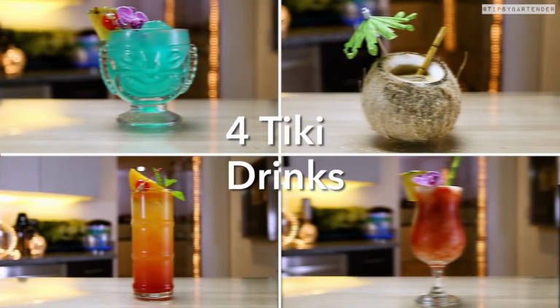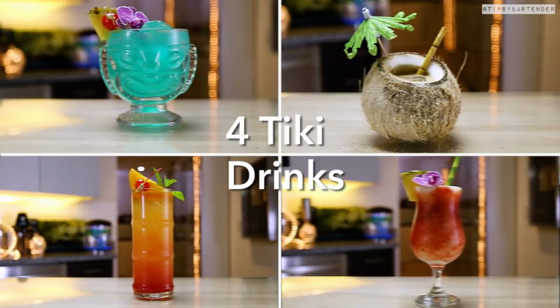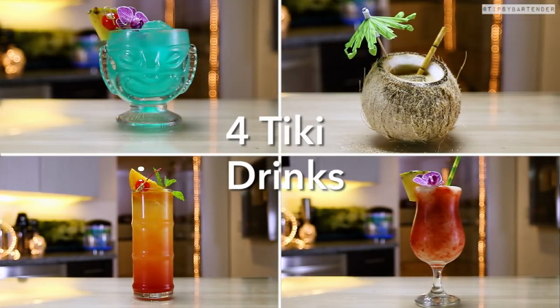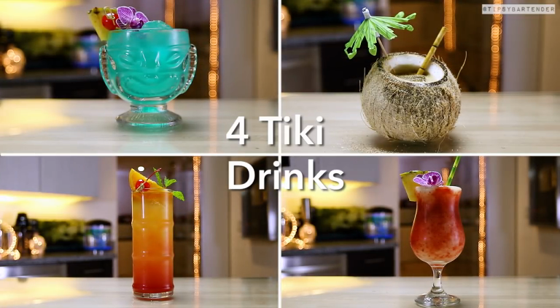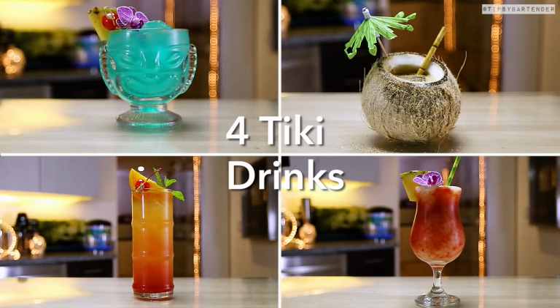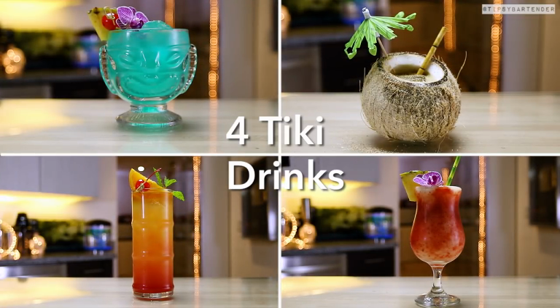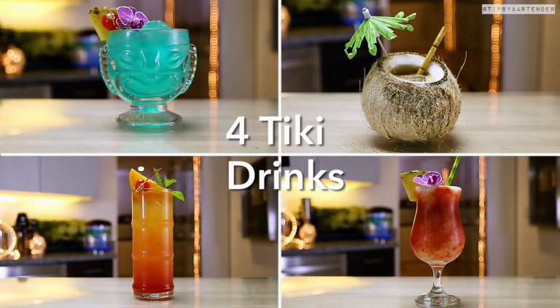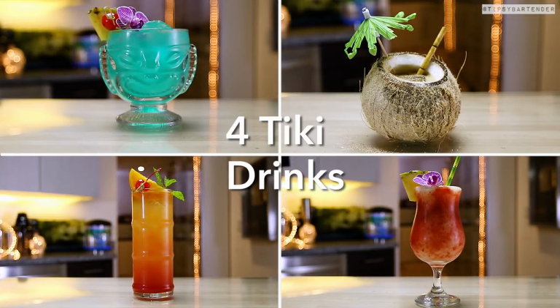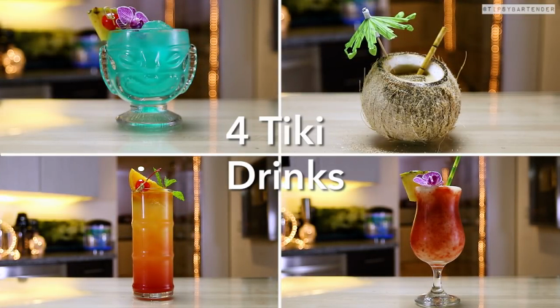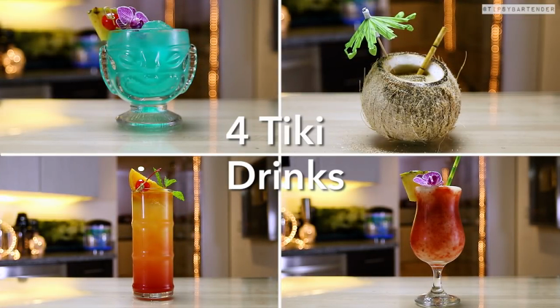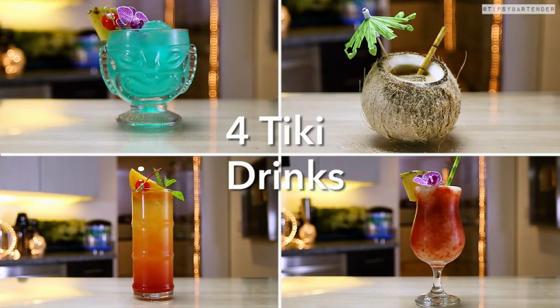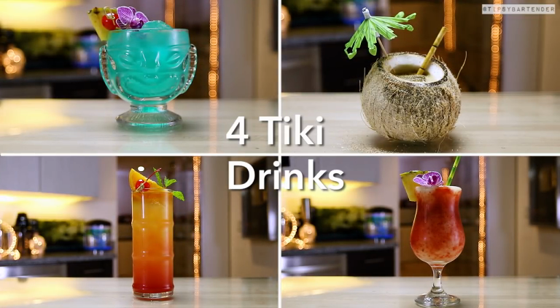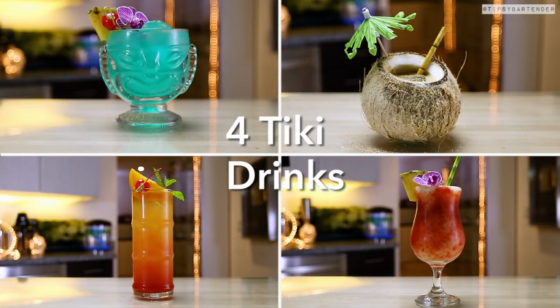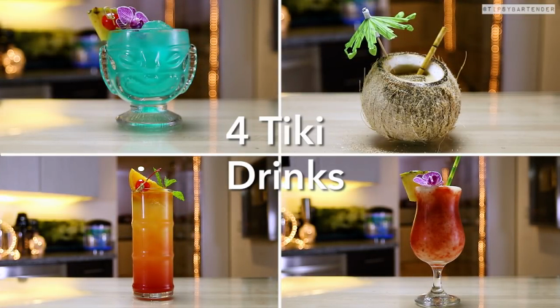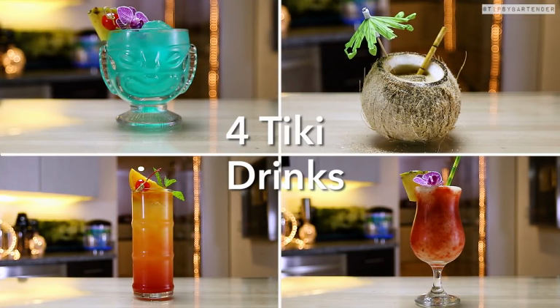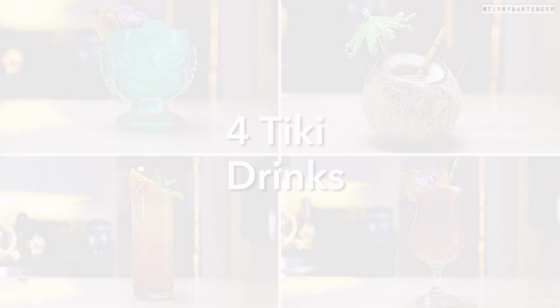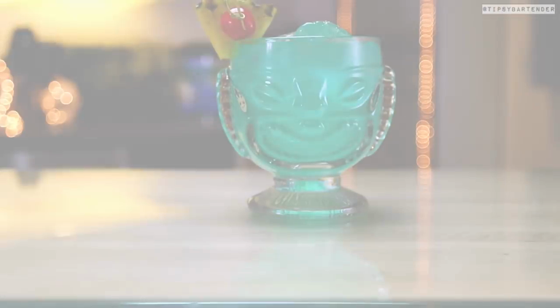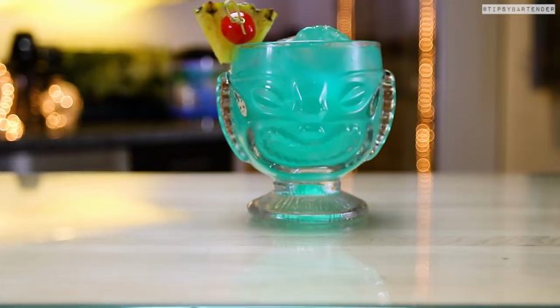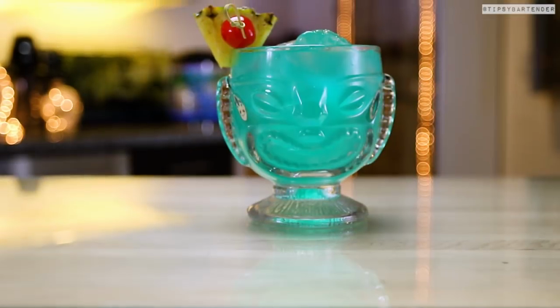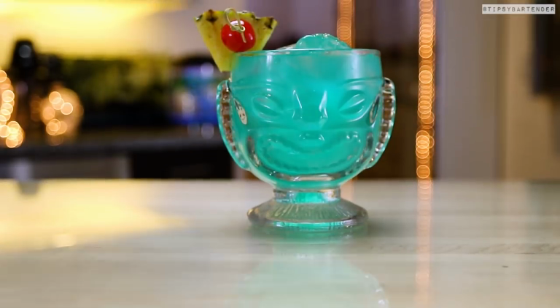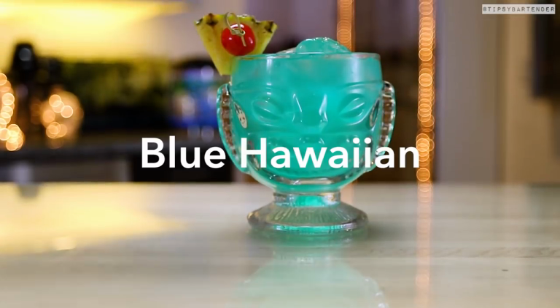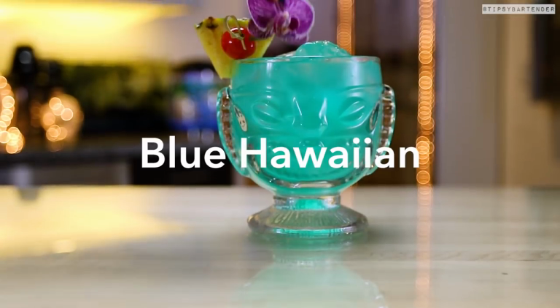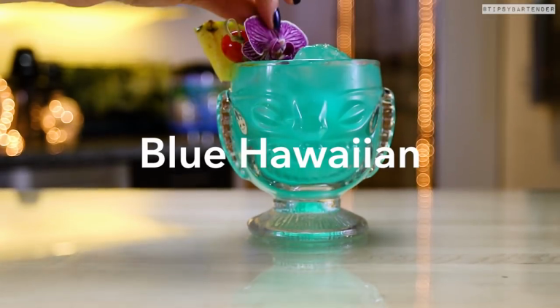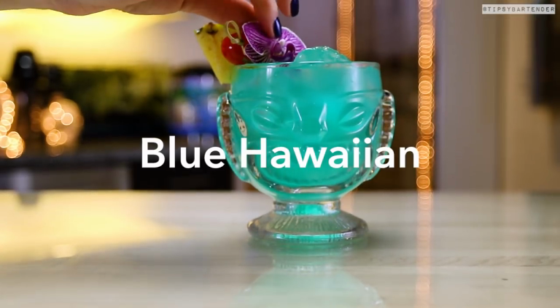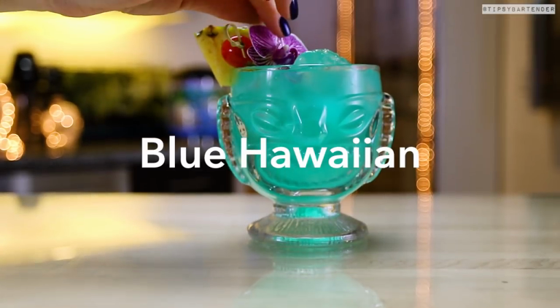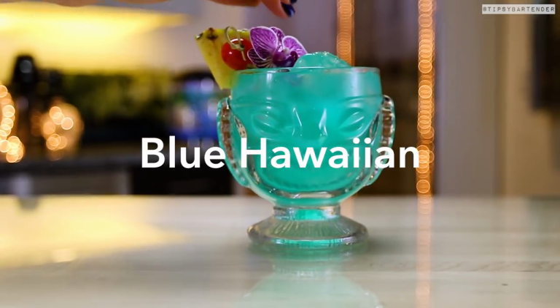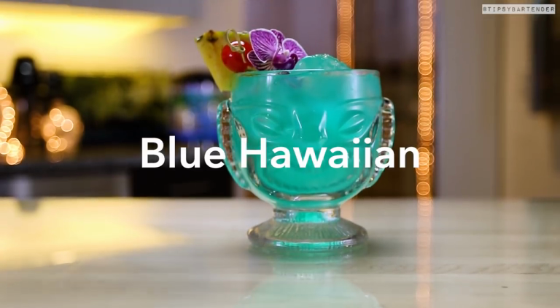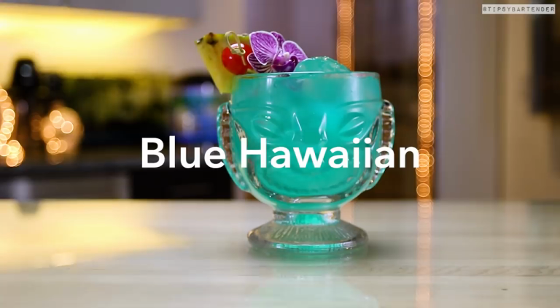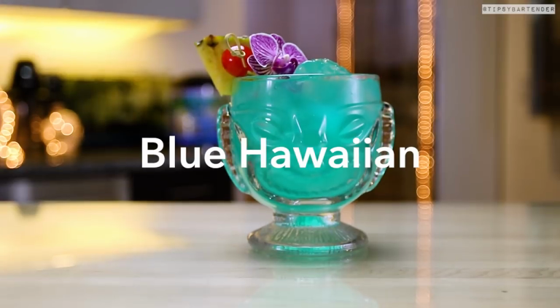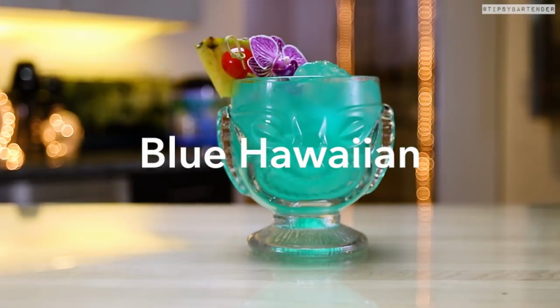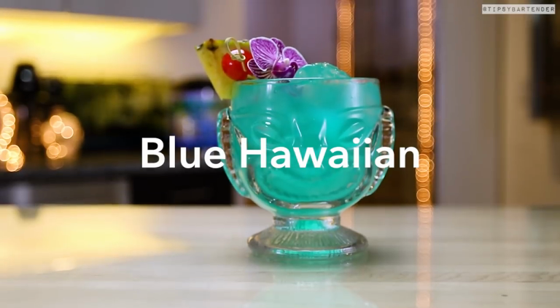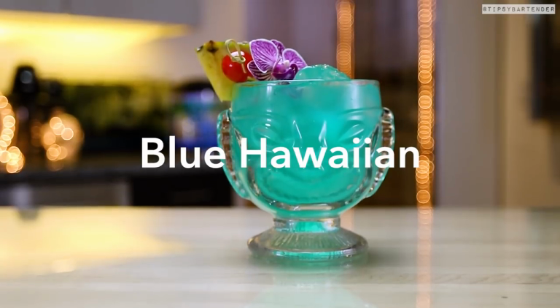Ladies and gentlemen, four tiki drinks. Let's start off with the Blue Hawaiian.